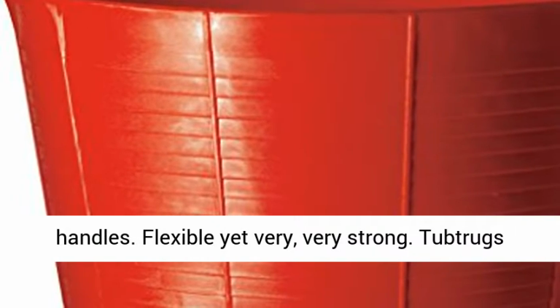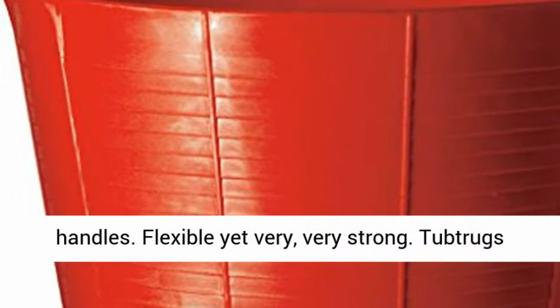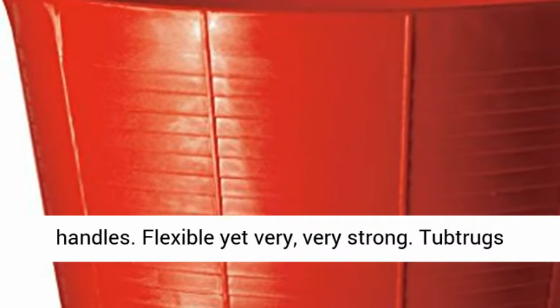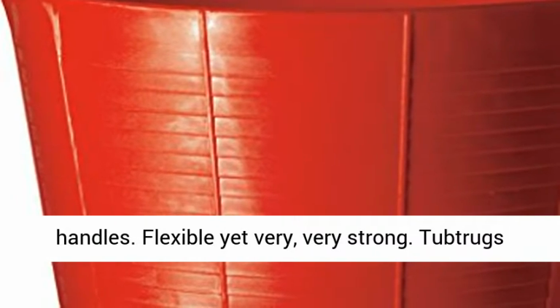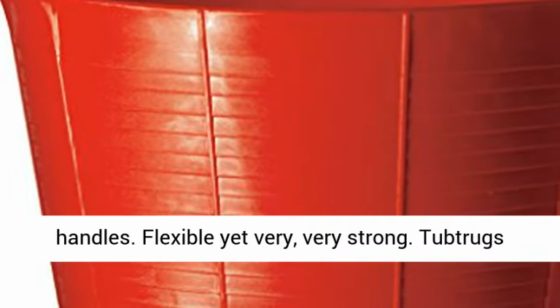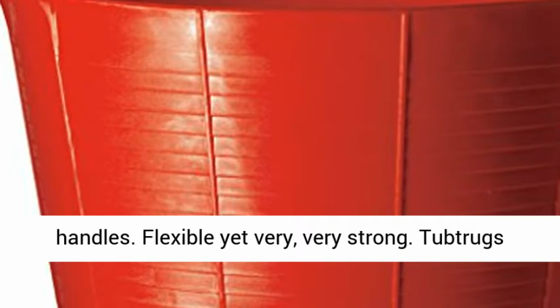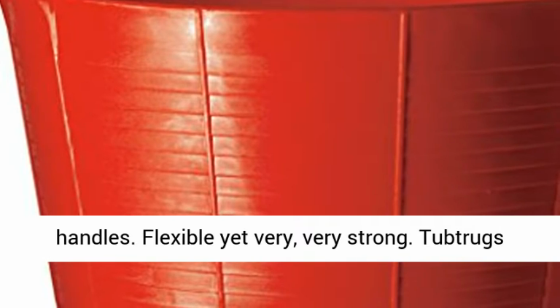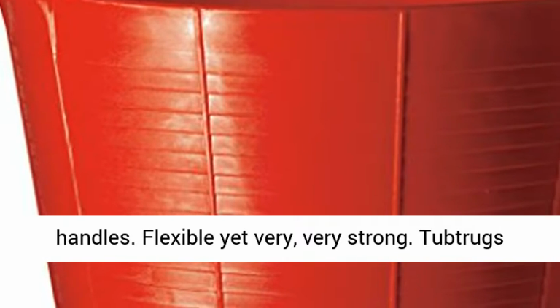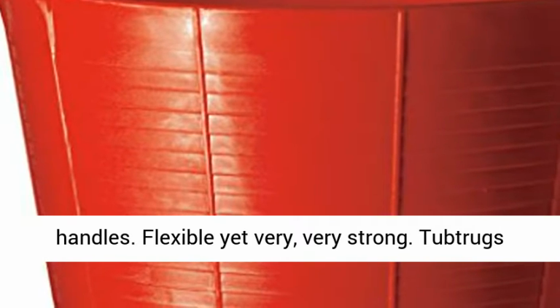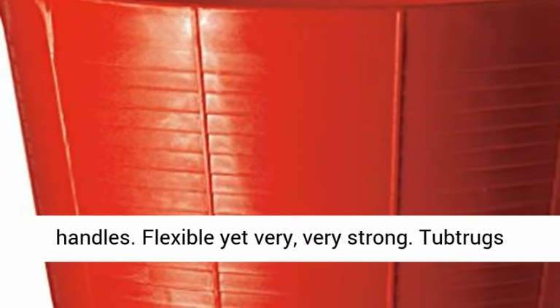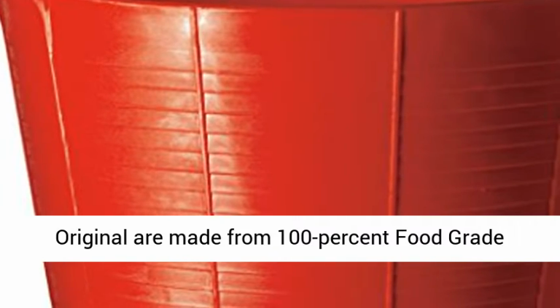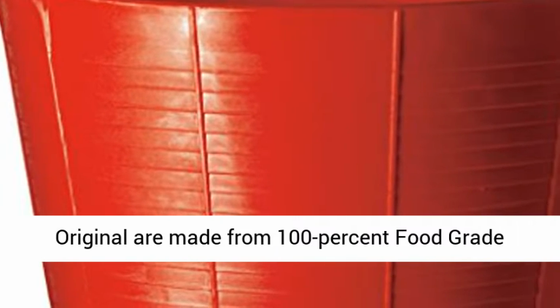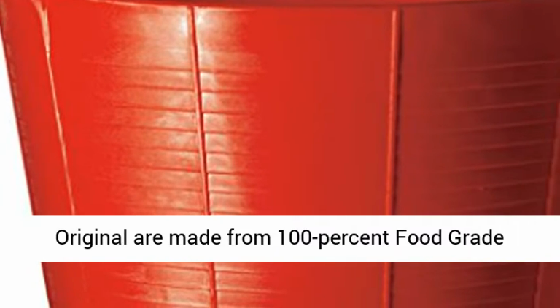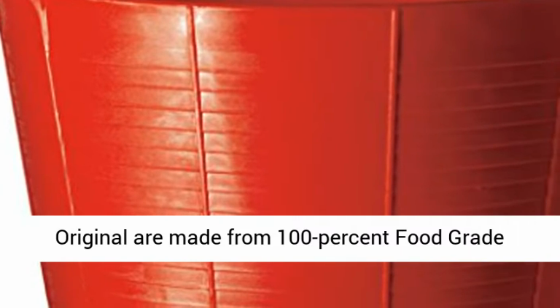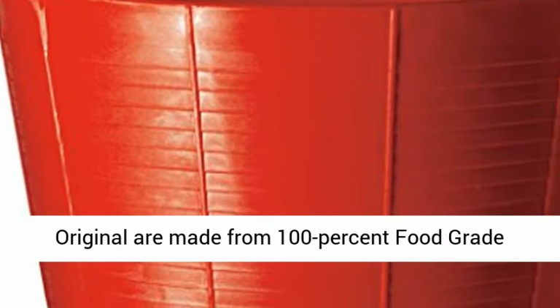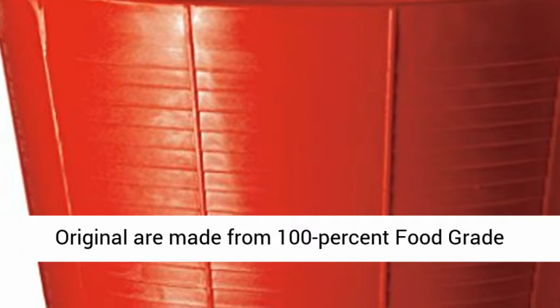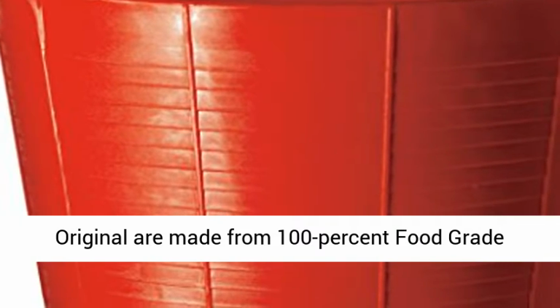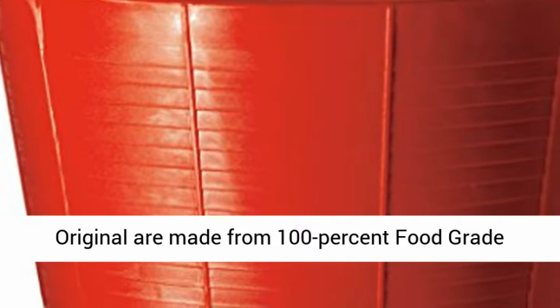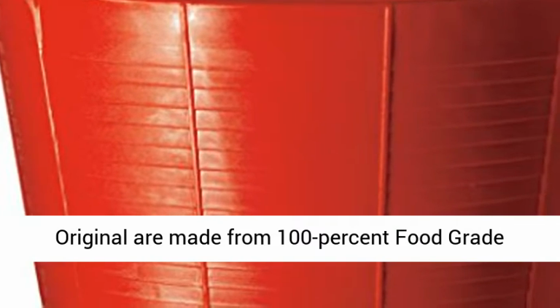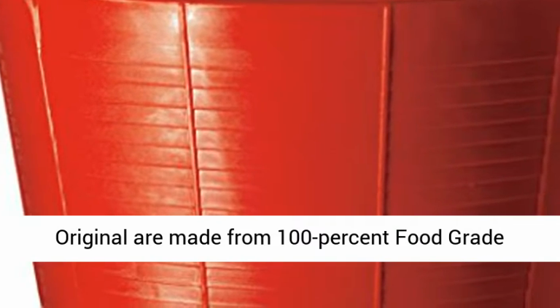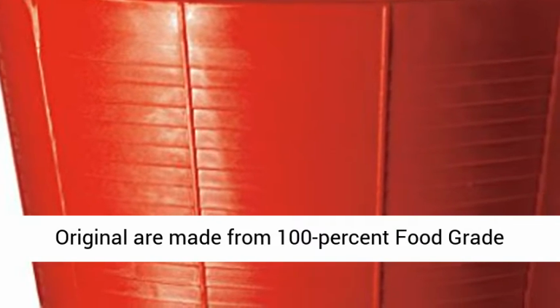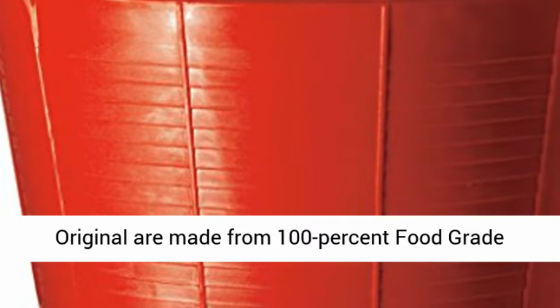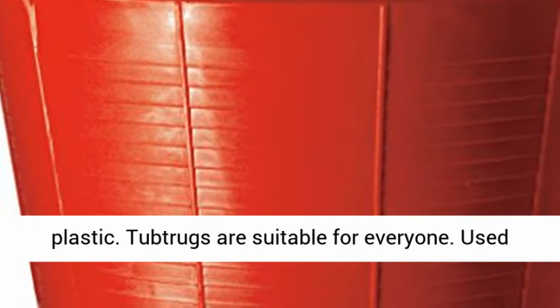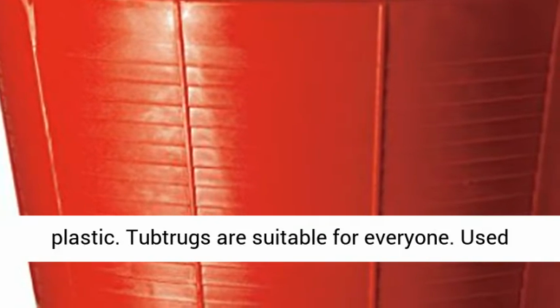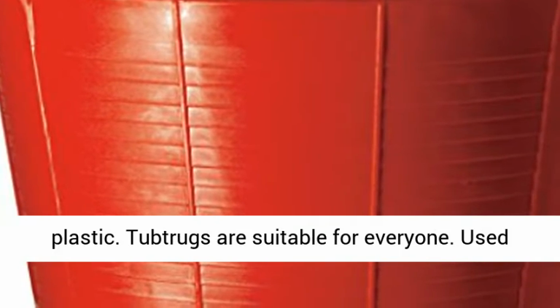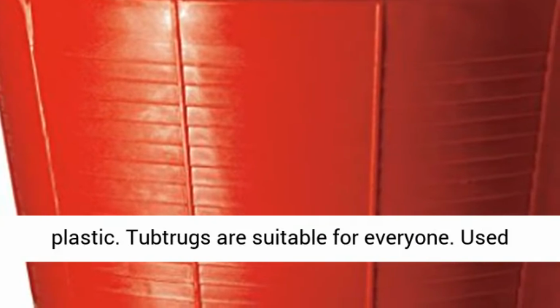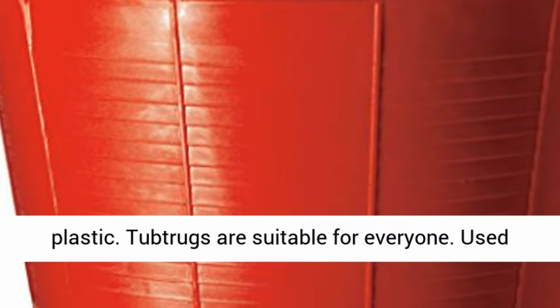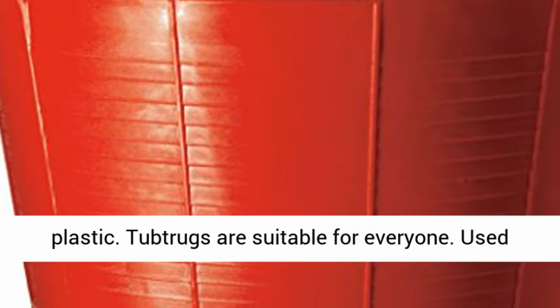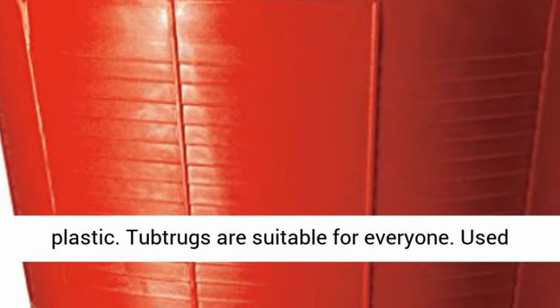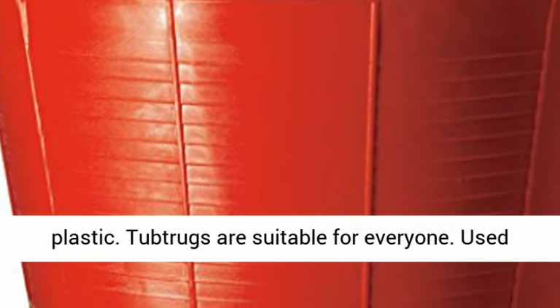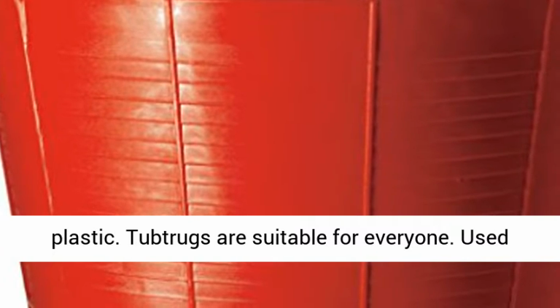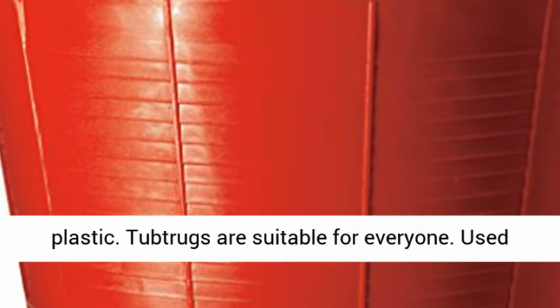Super strong handles. Flexible yet very, very strong. Tub Trugs originals are made from 100% food grade plastic.